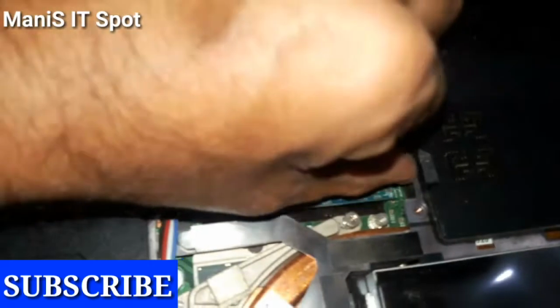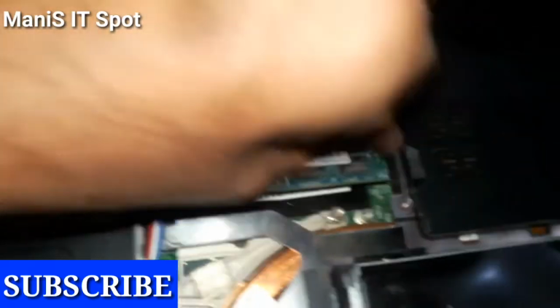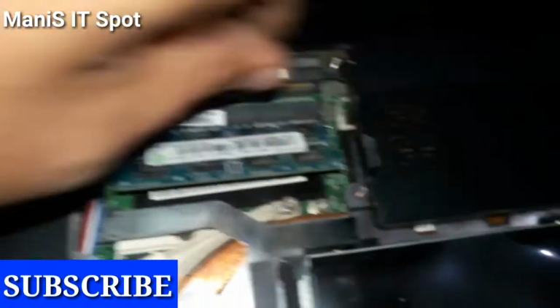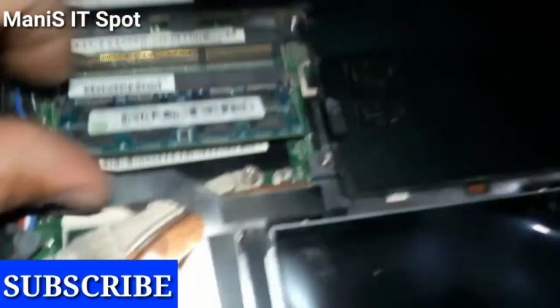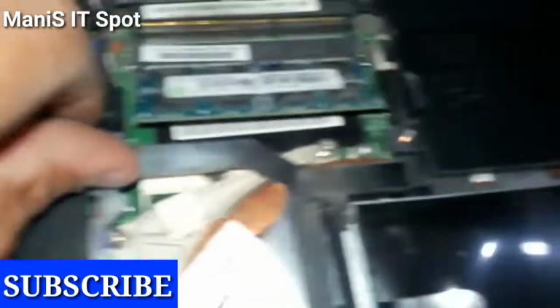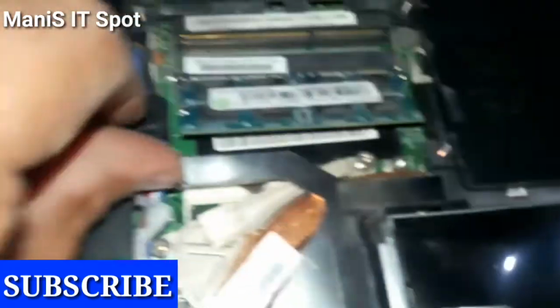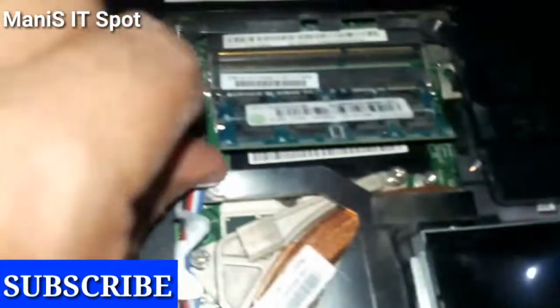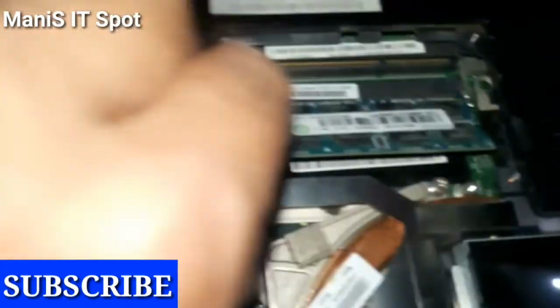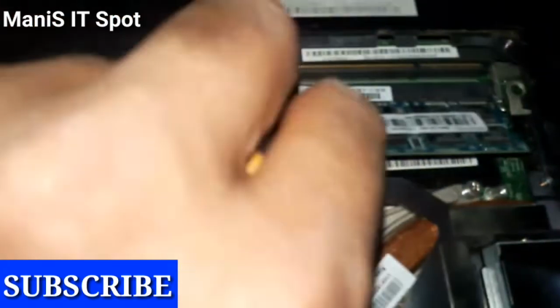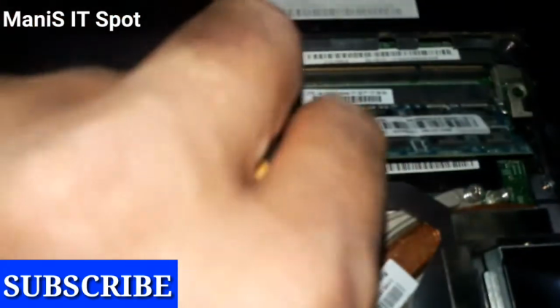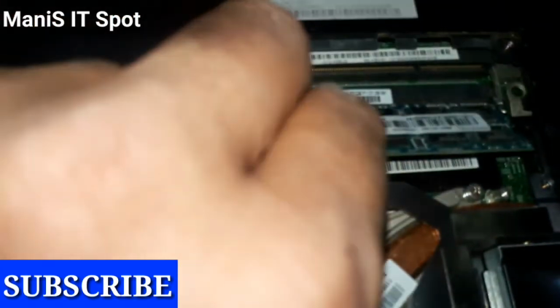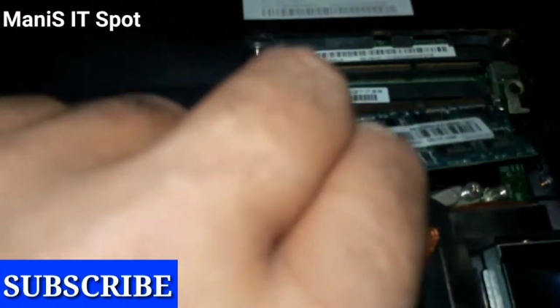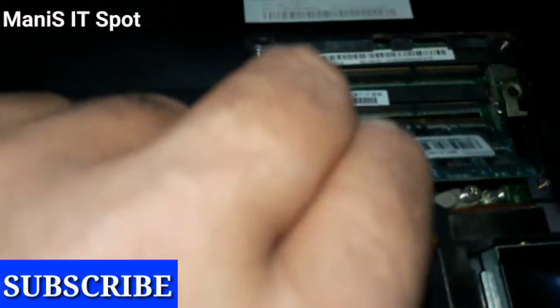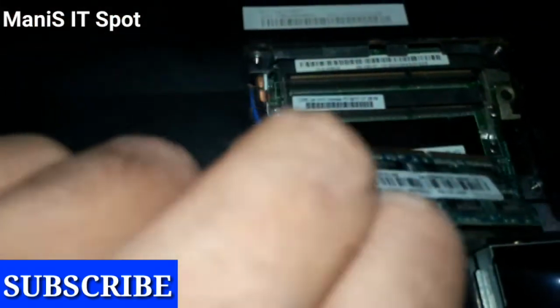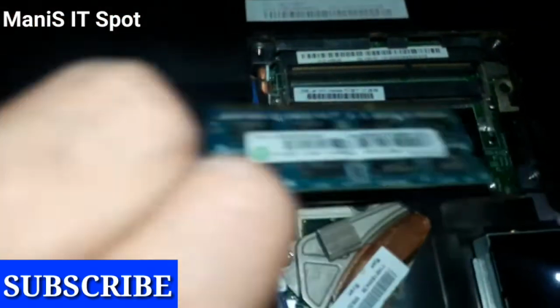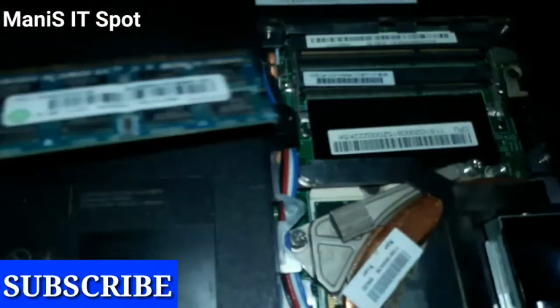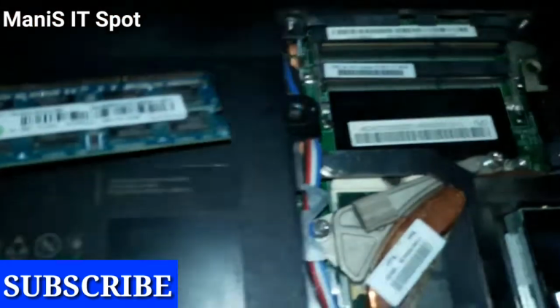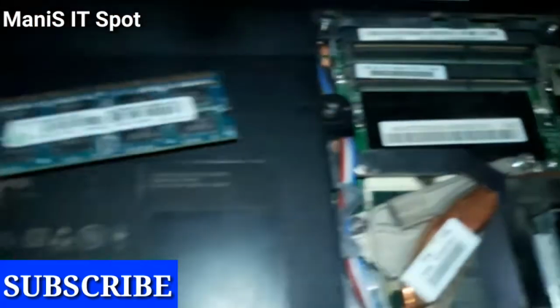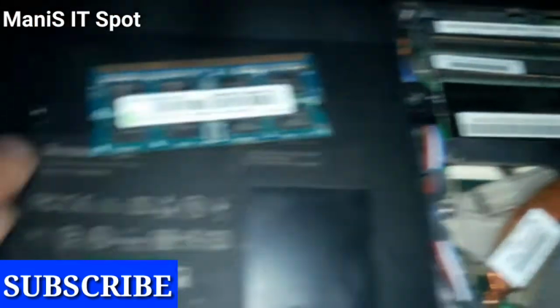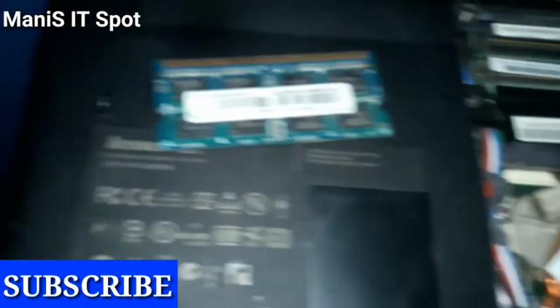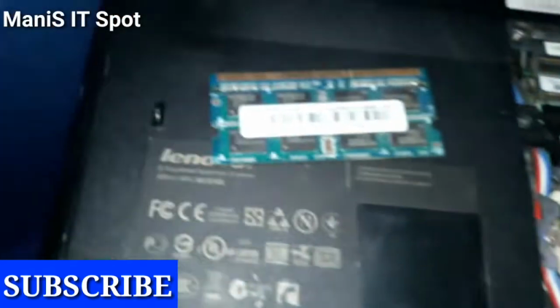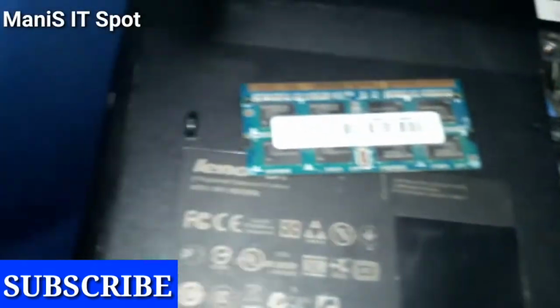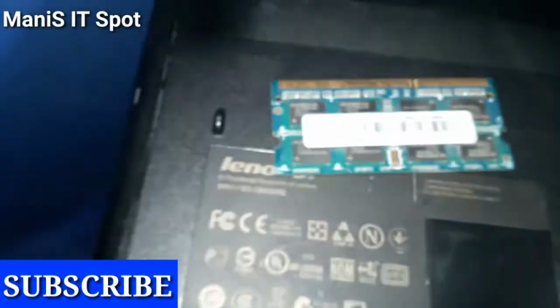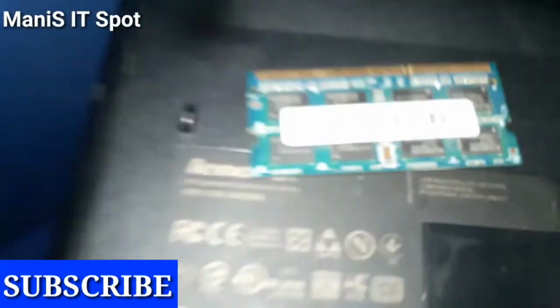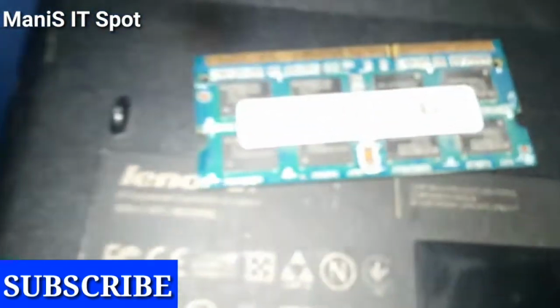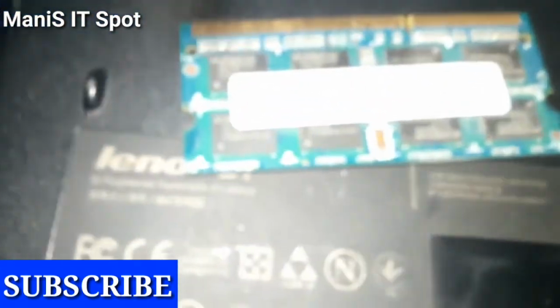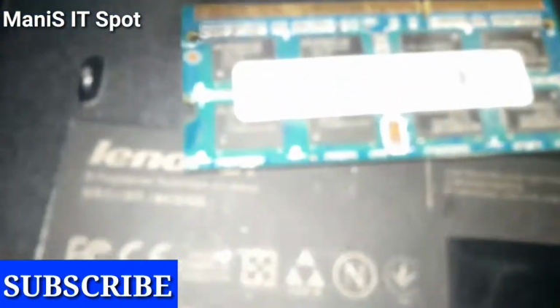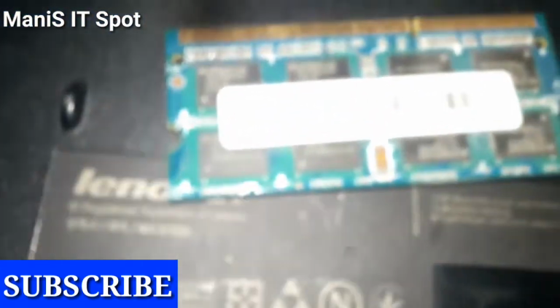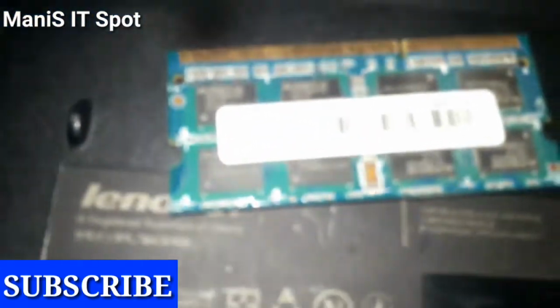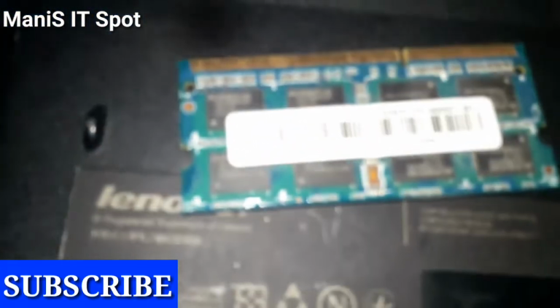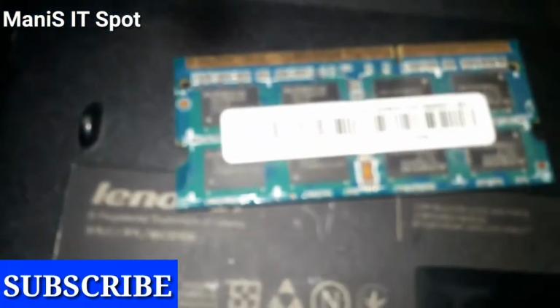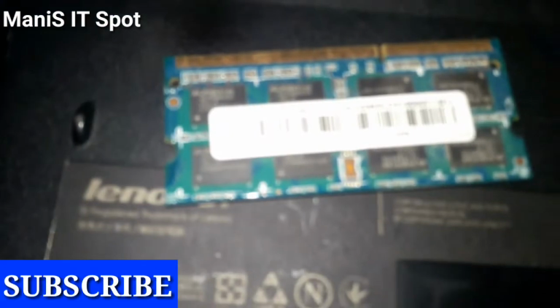Here it is — it's so simple, it is not a difficult task. This is the RAM that I have plugged out from this laptop.